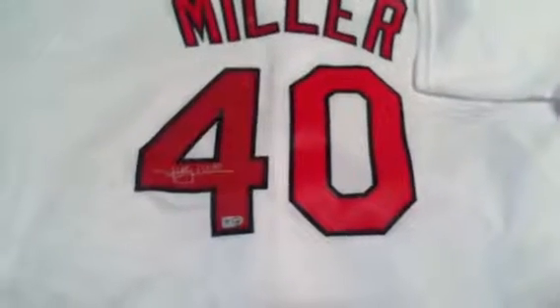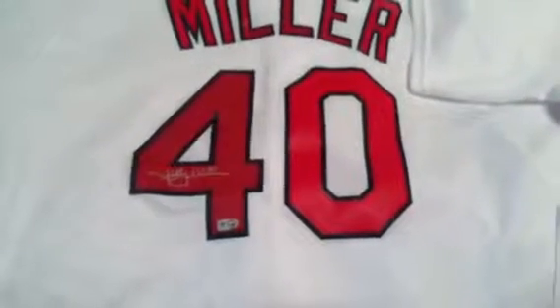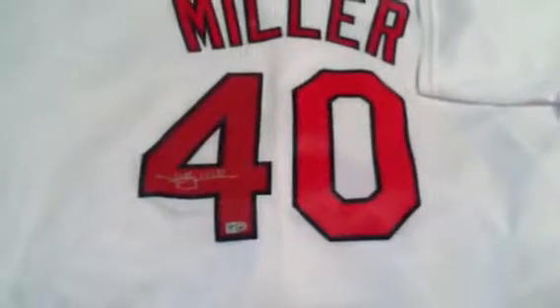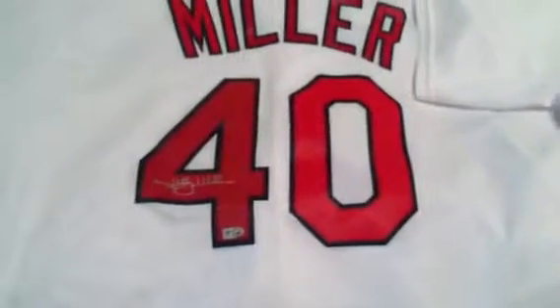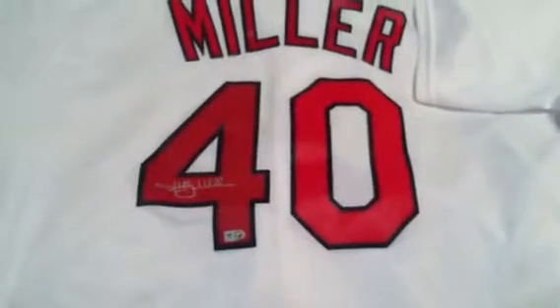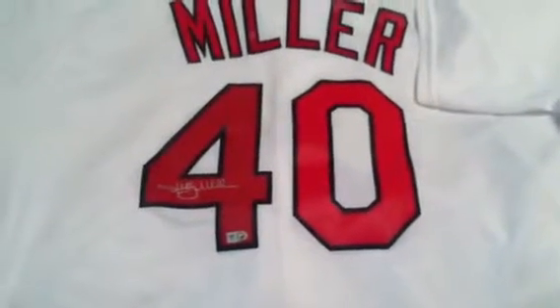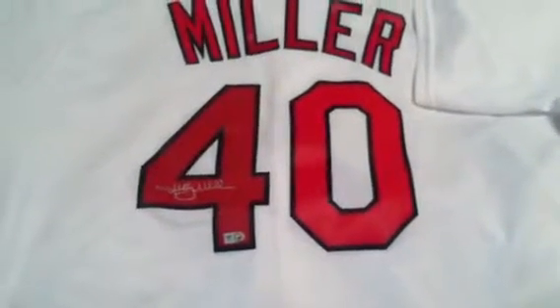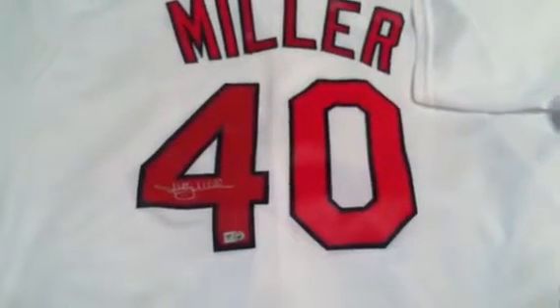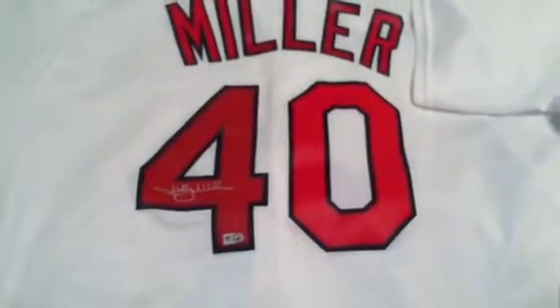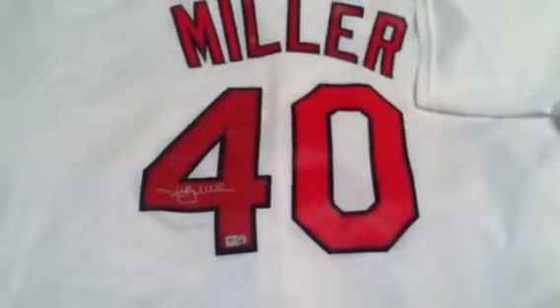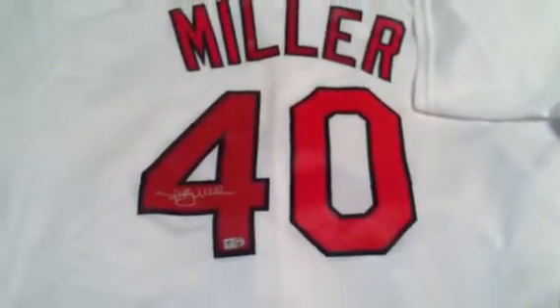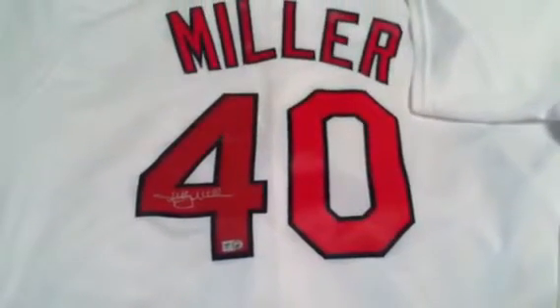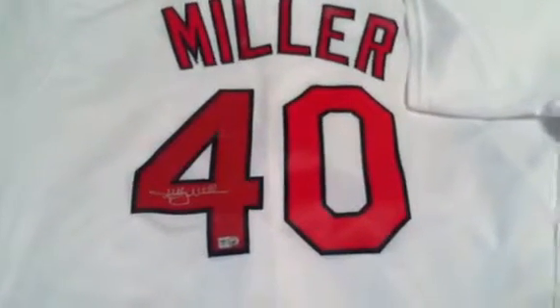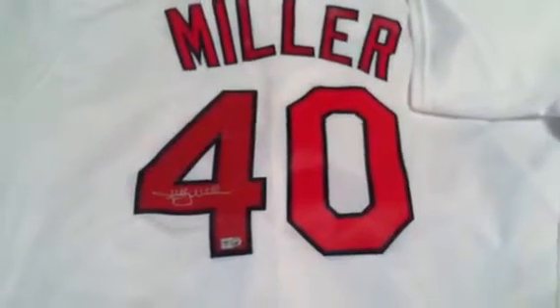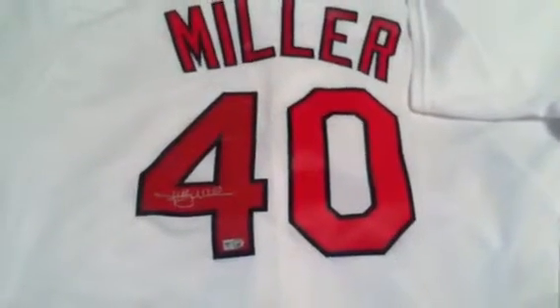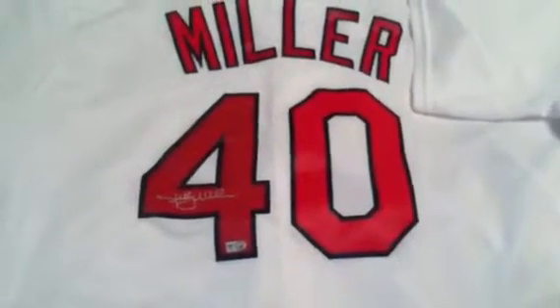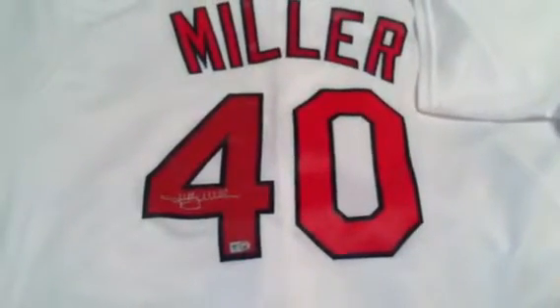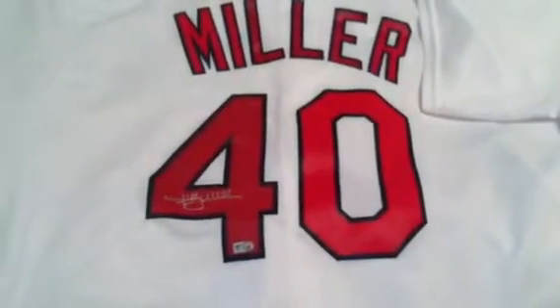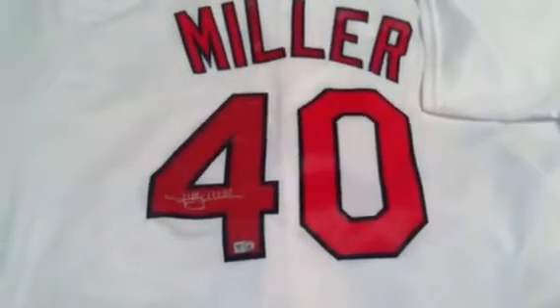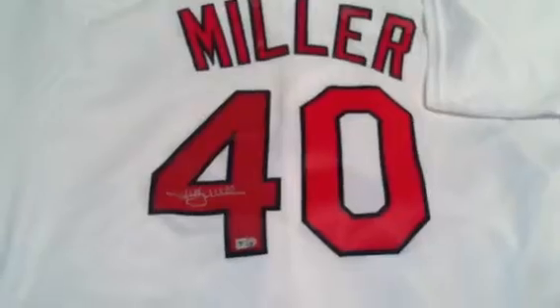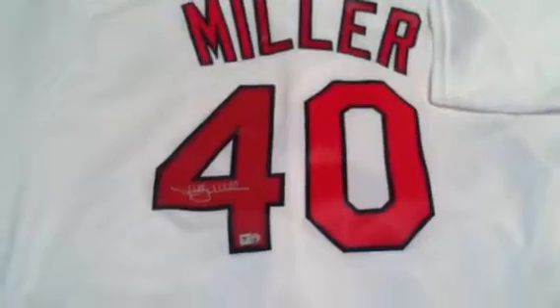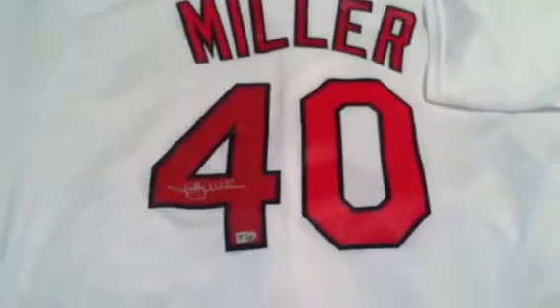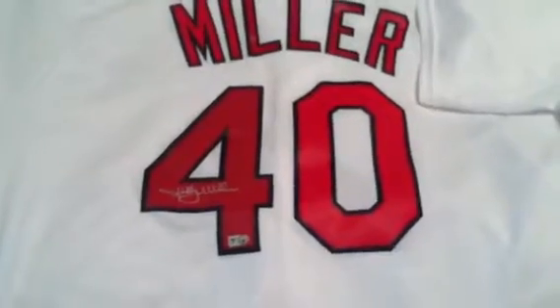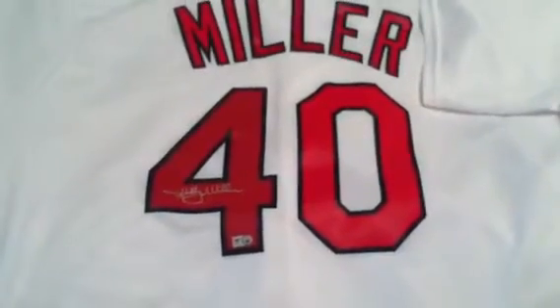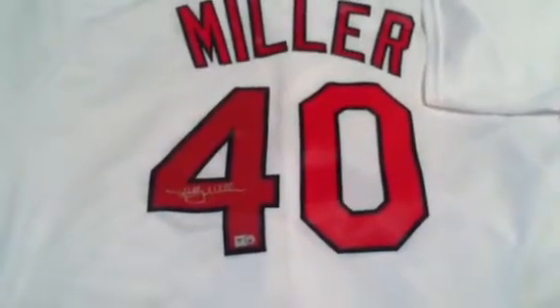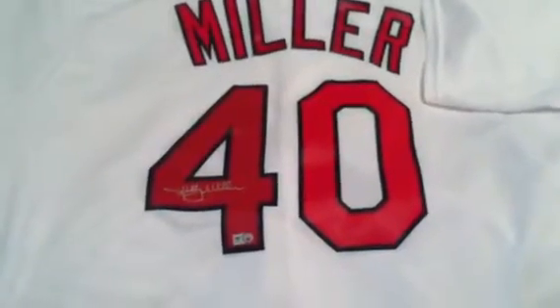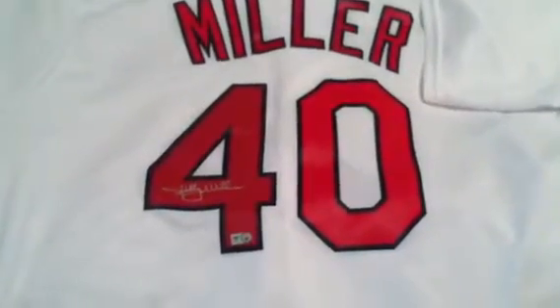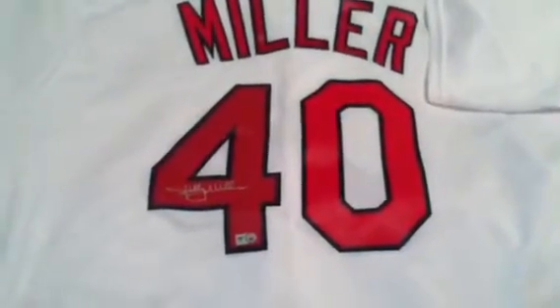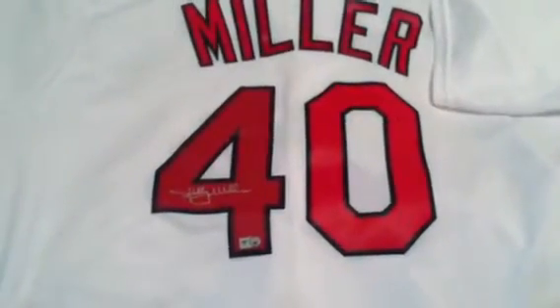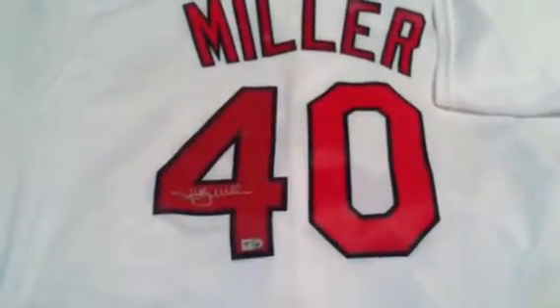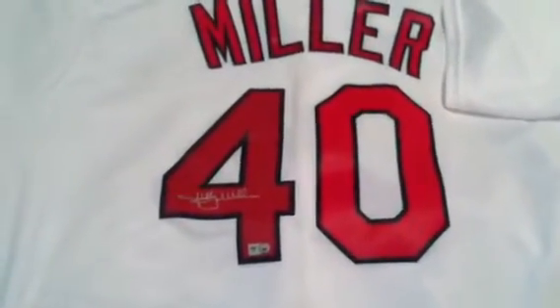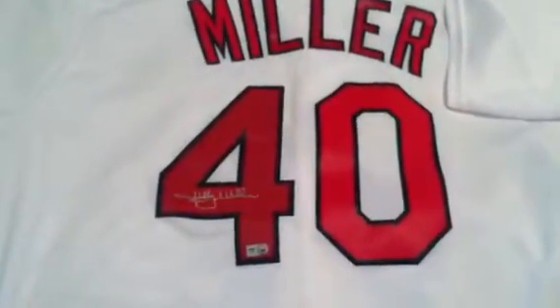Welcome to PowersAutographs.com YouTube channel. Today's featured product is the Shelby Miller Autograph St. Louis Cardinals Baseball Jersey.